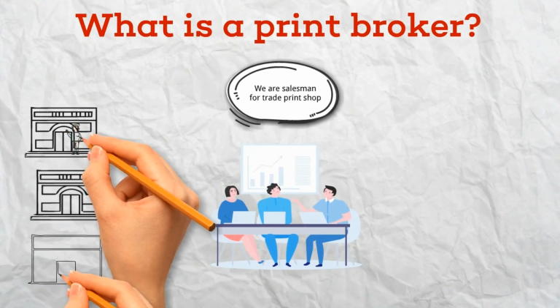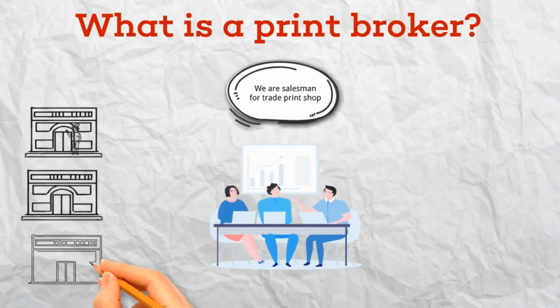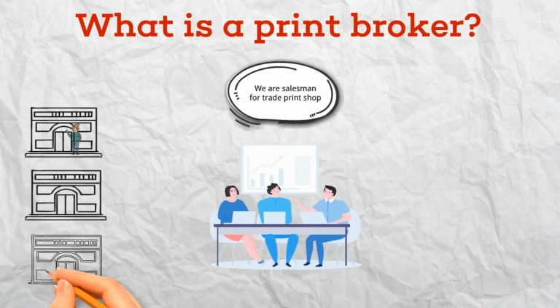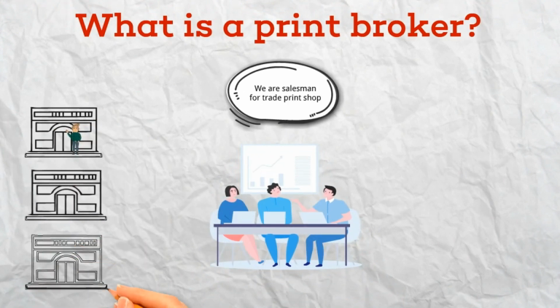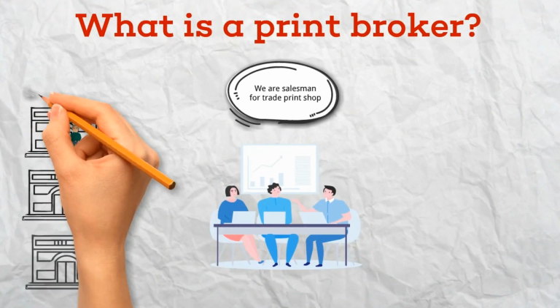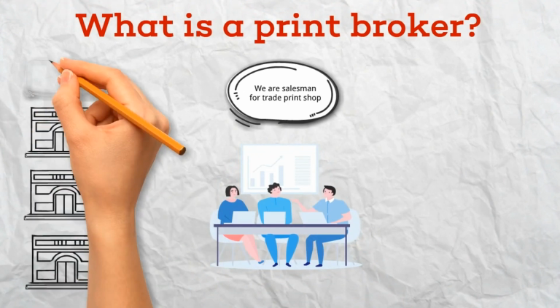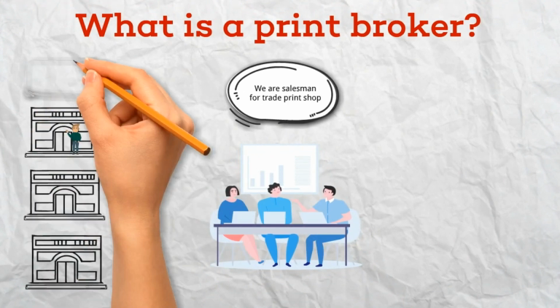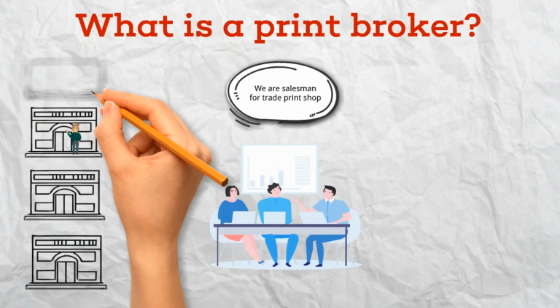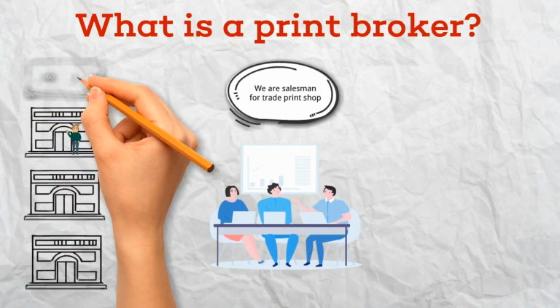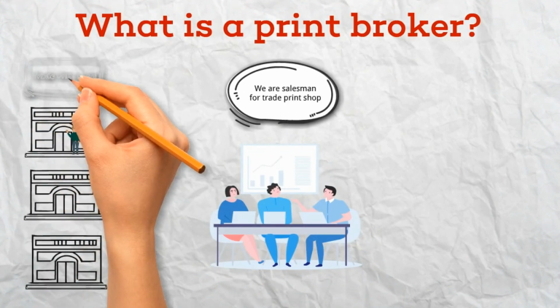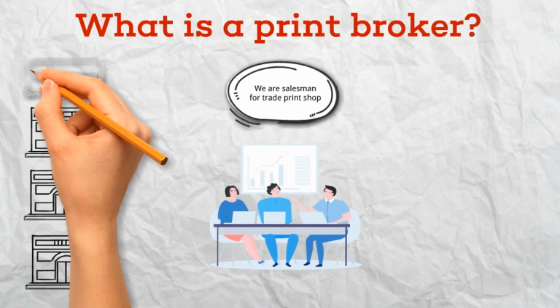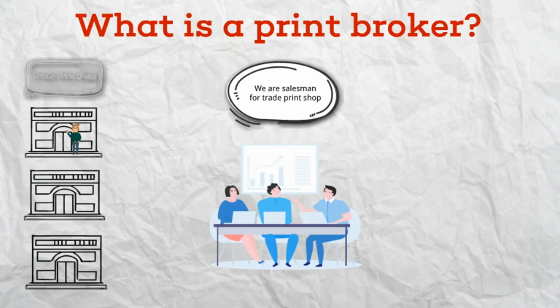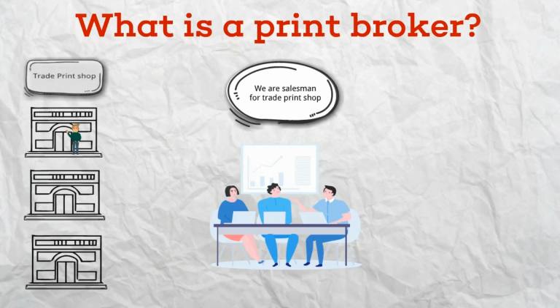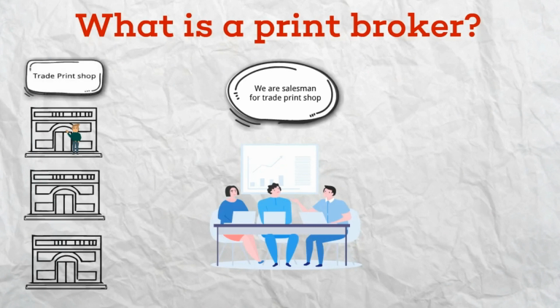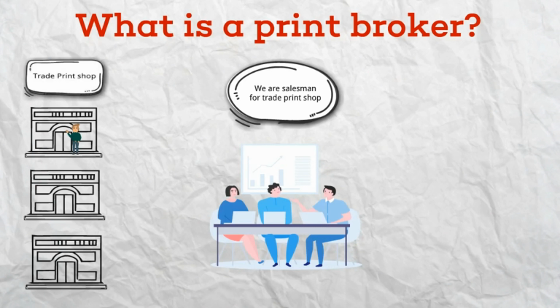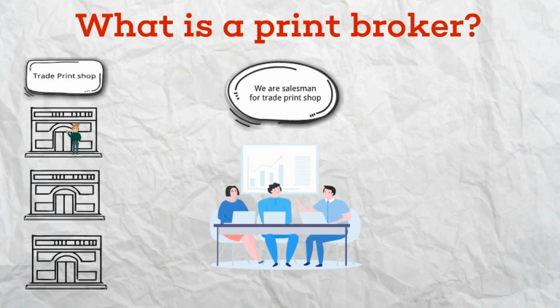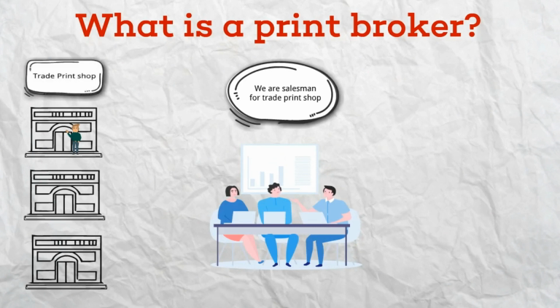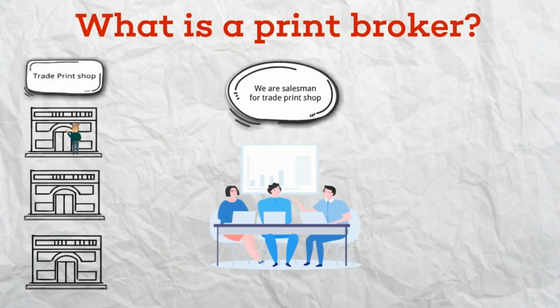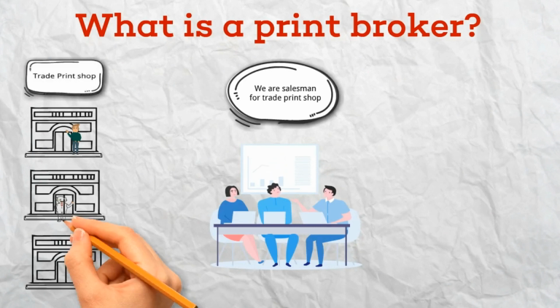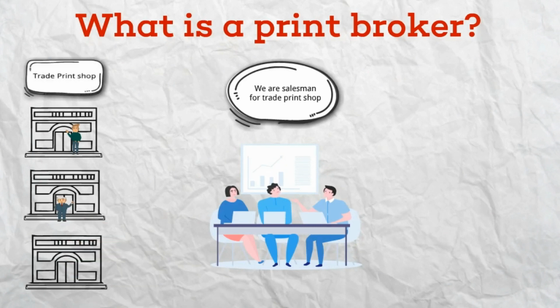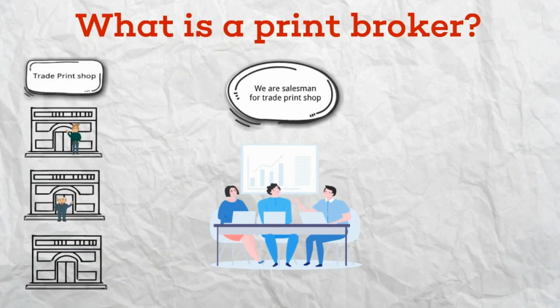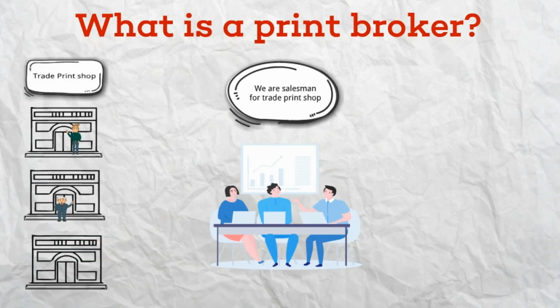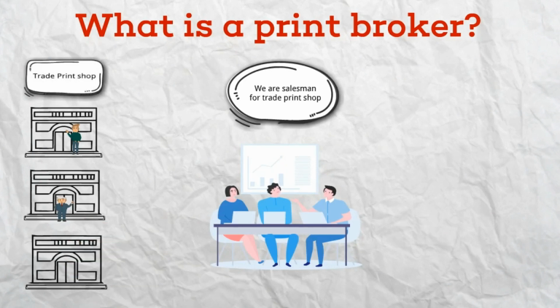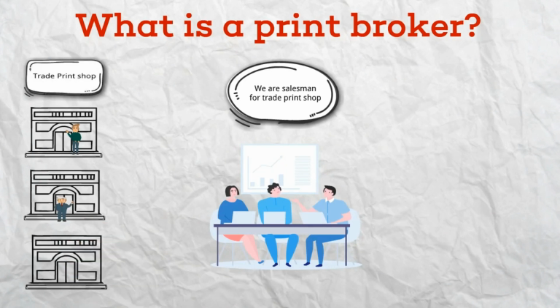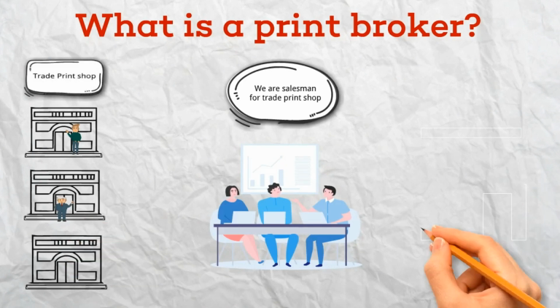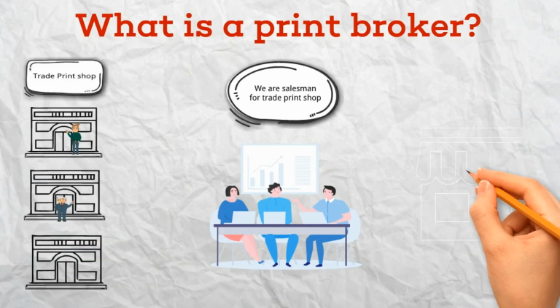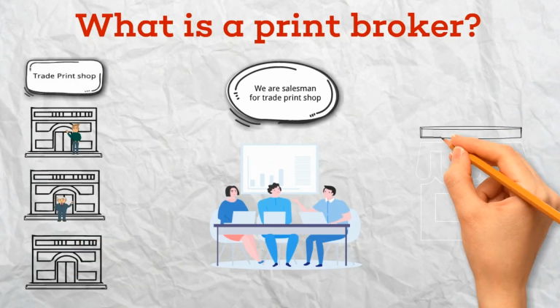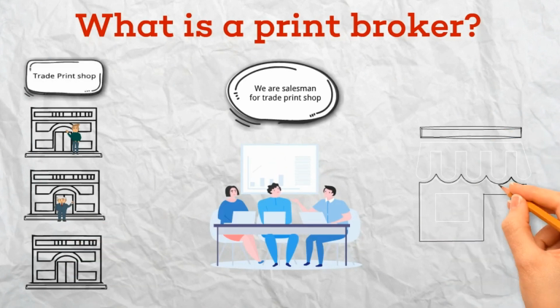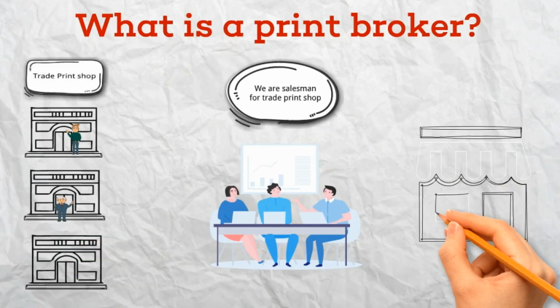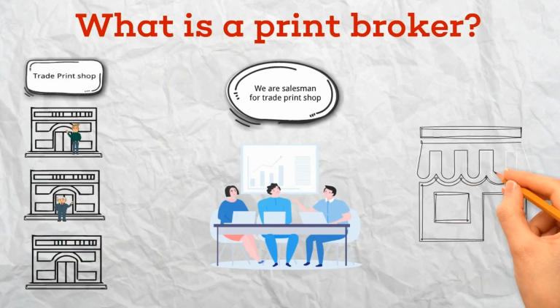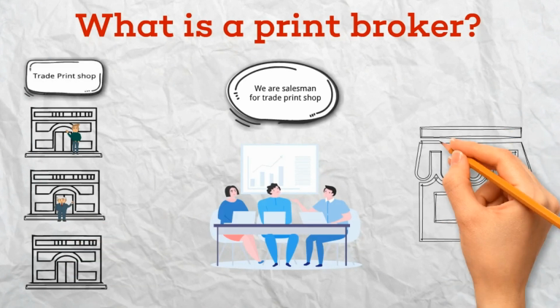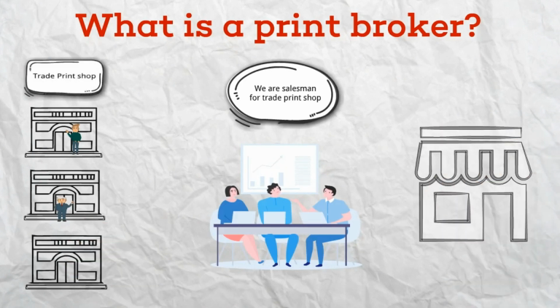This can include finding the right printer for specific jobs, negotiating prices, managing timelines, and ensuring quality control.